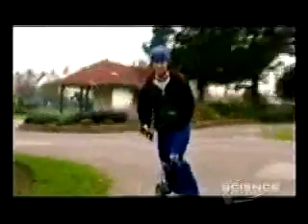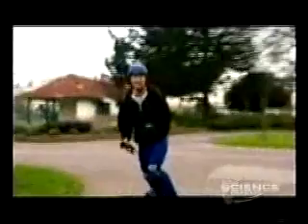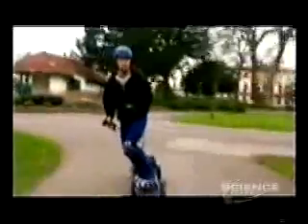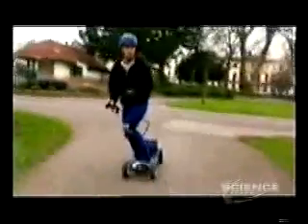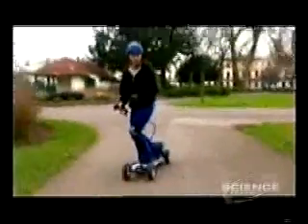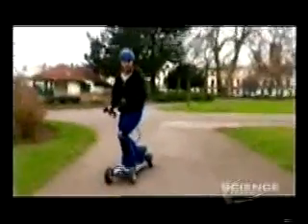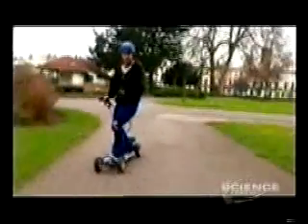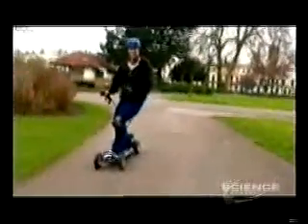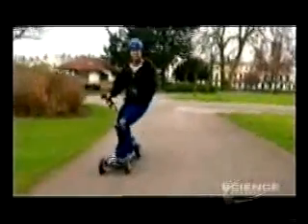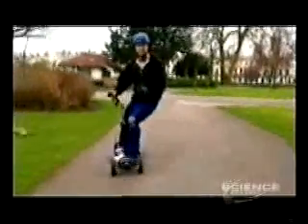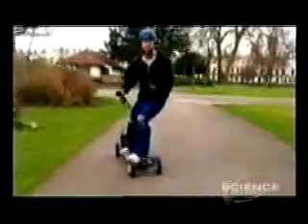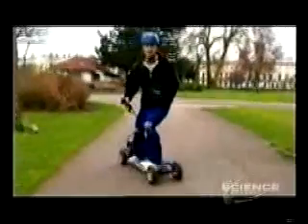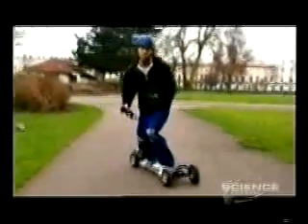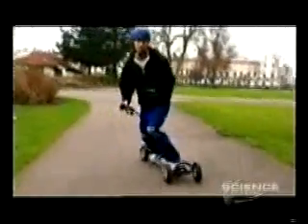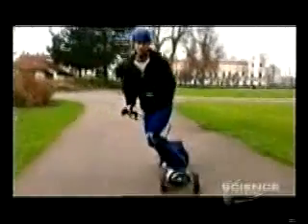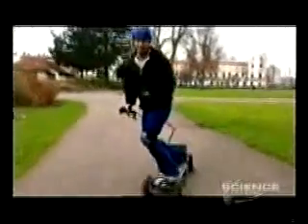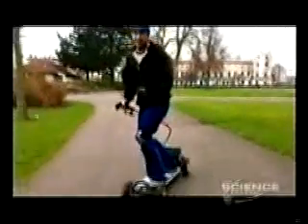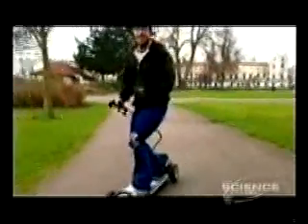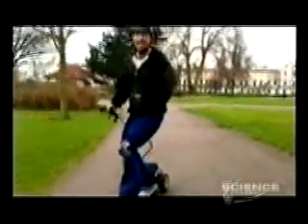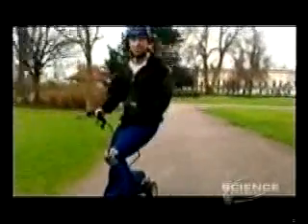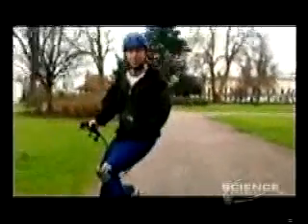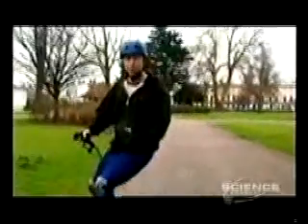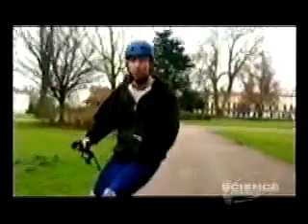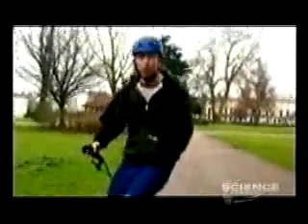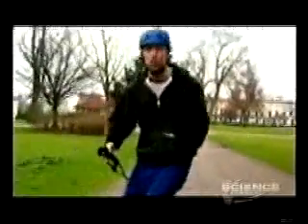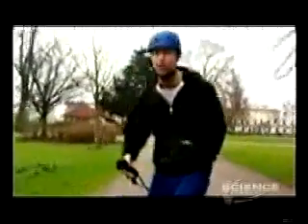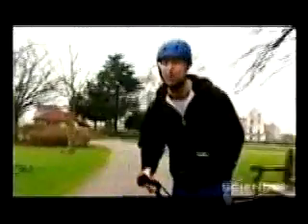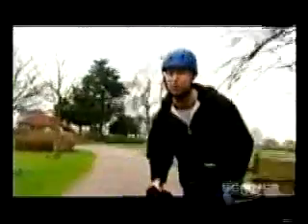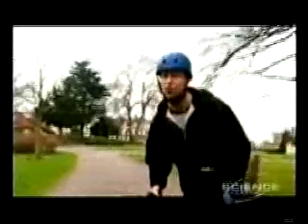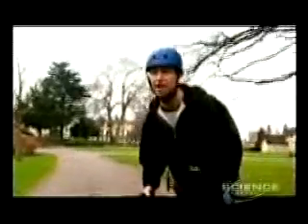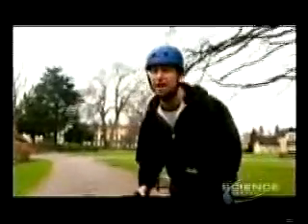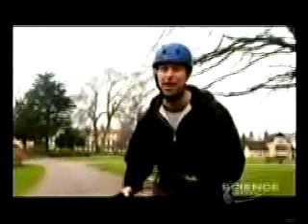It's quiet, it doesn't smell or rattle about, and it's much more affordable than its petrol-driven counterparts.